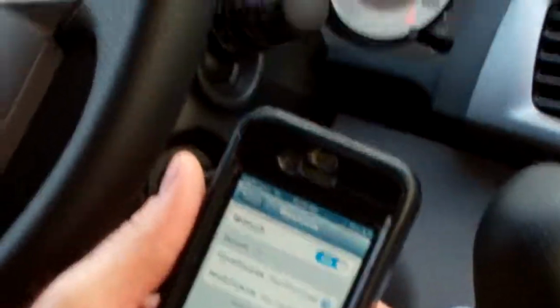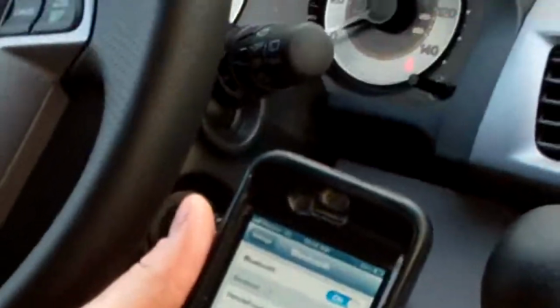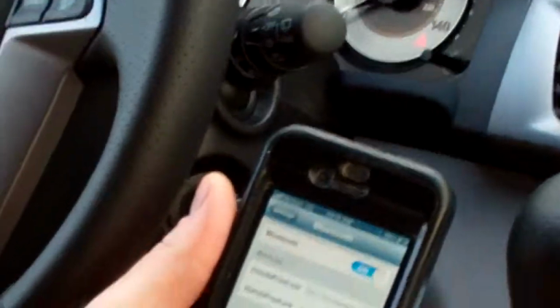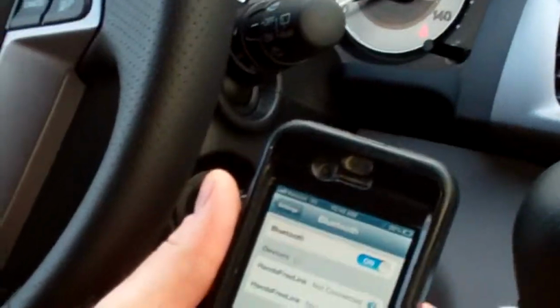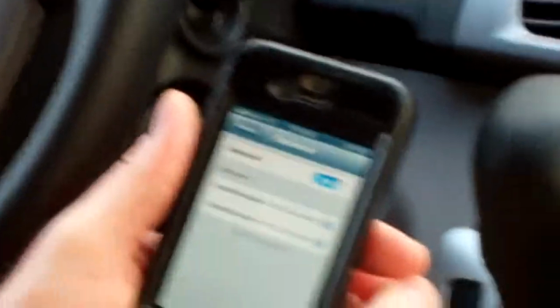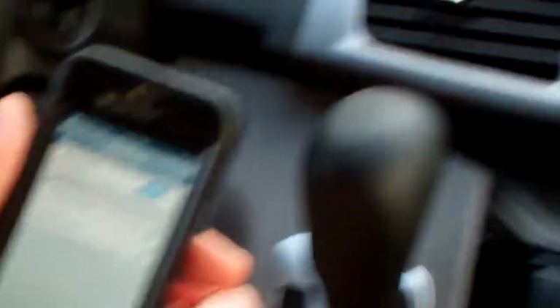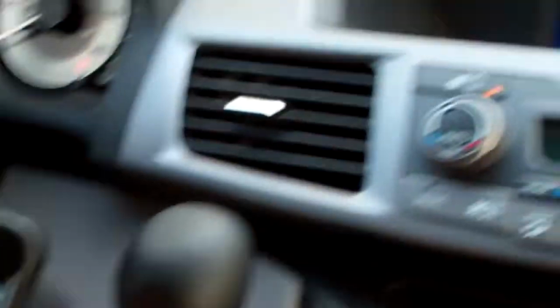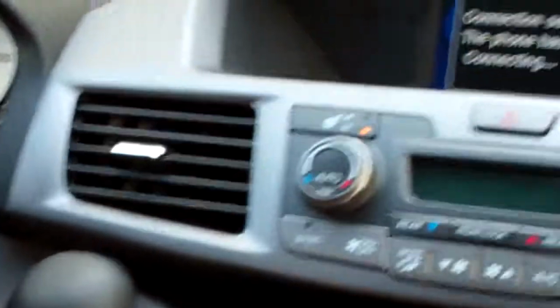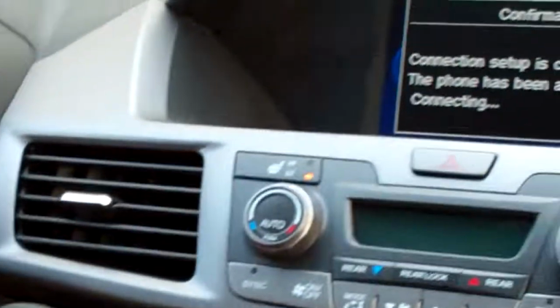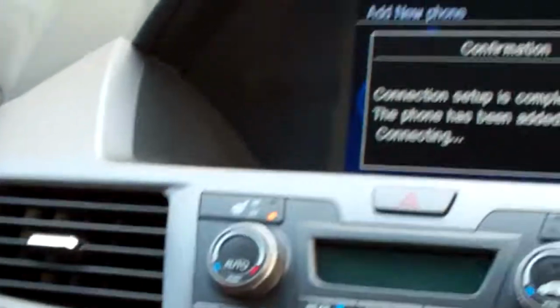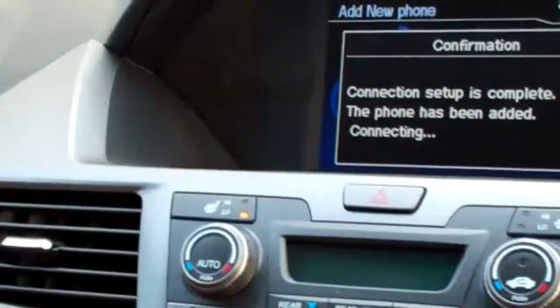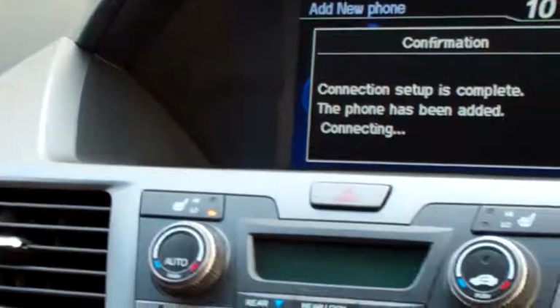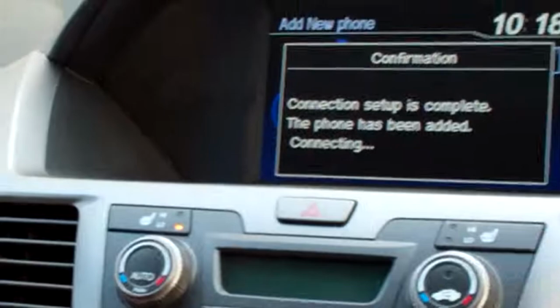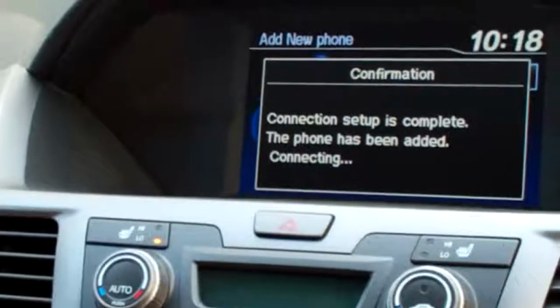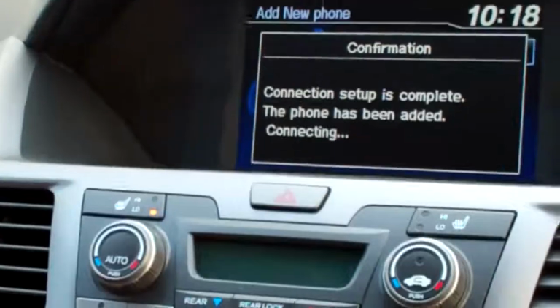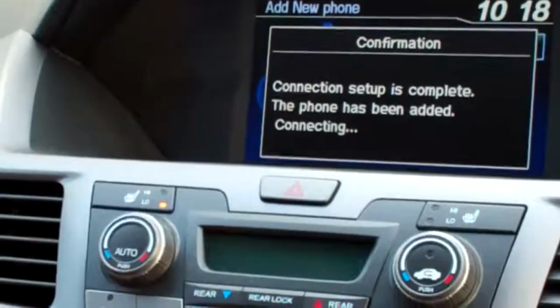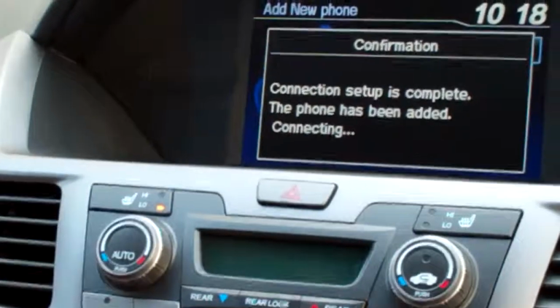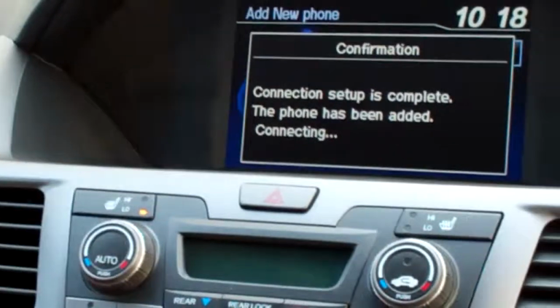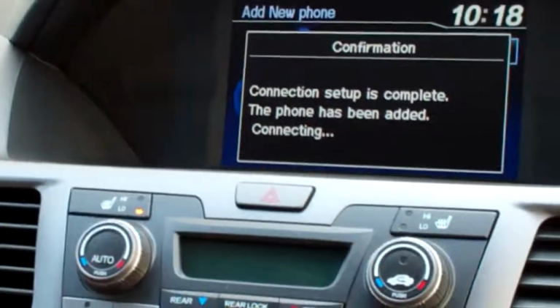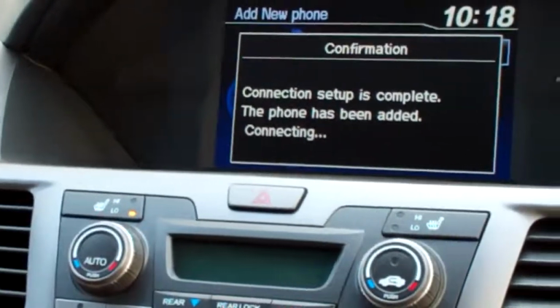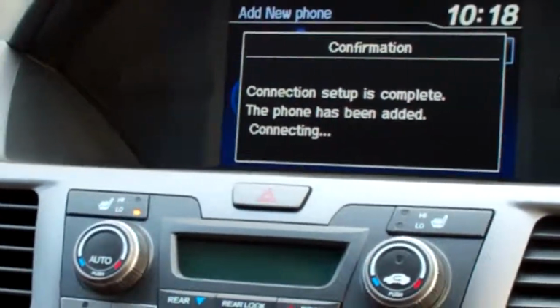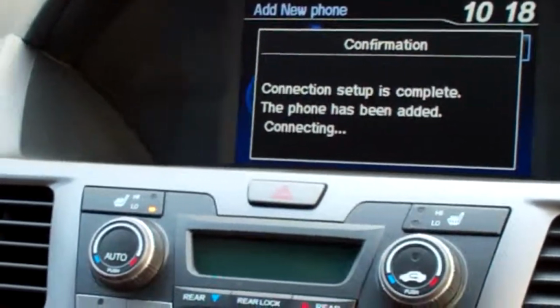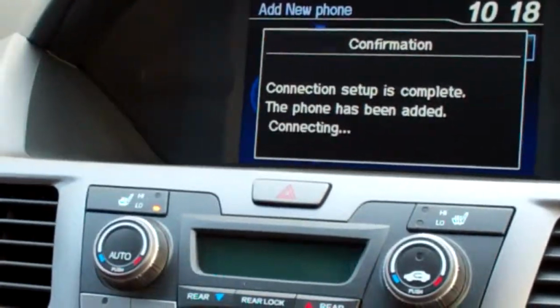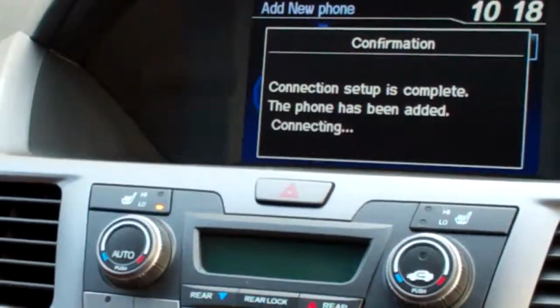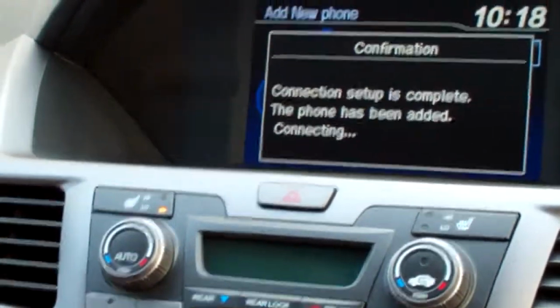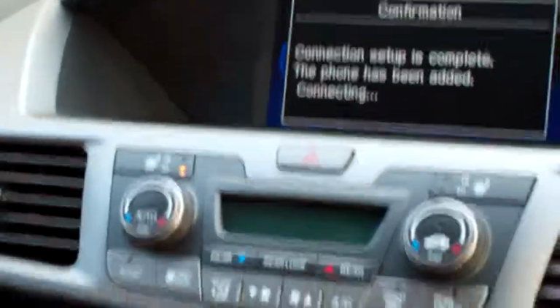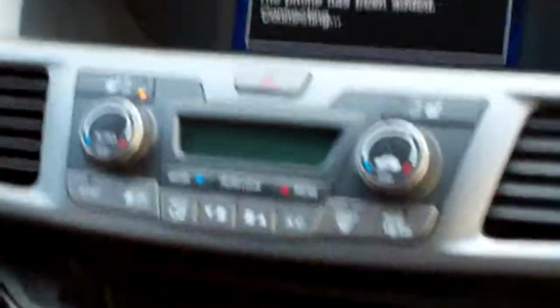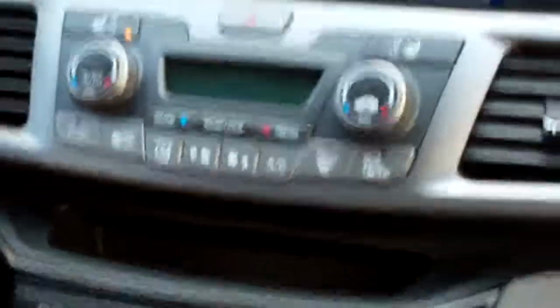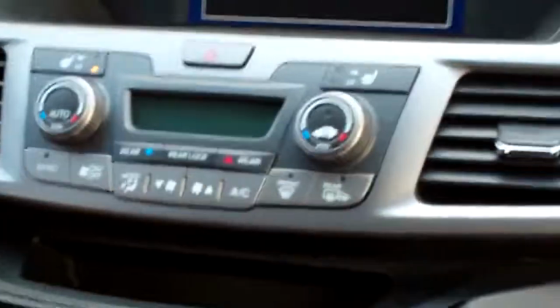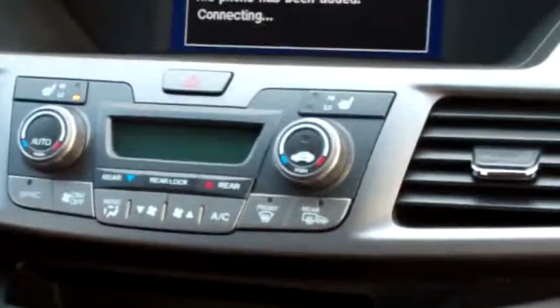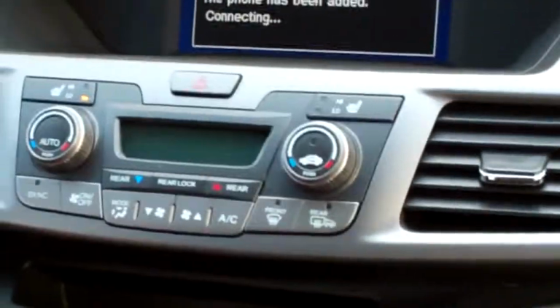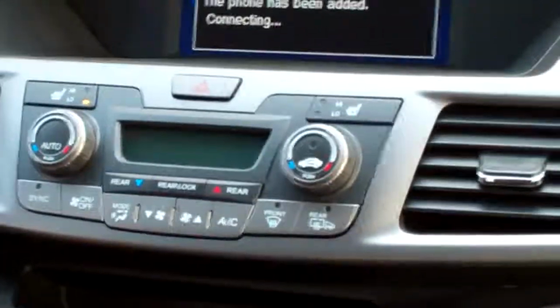Connection setup is complete. The phone has been added, and it's that simple.